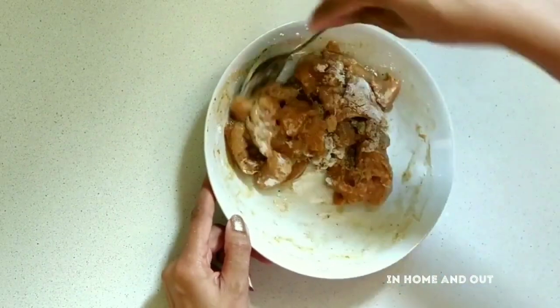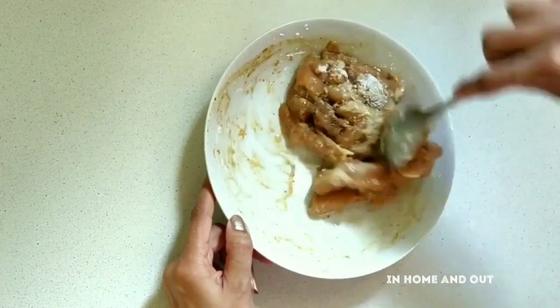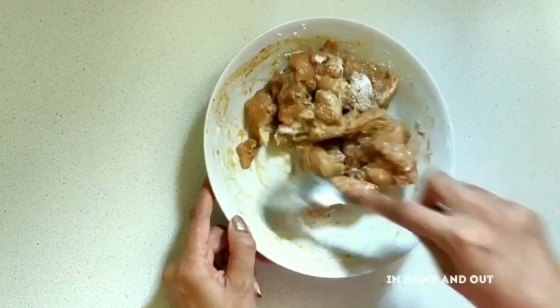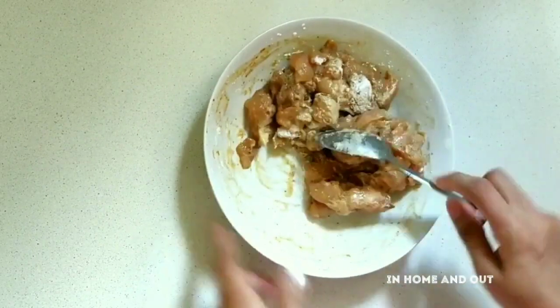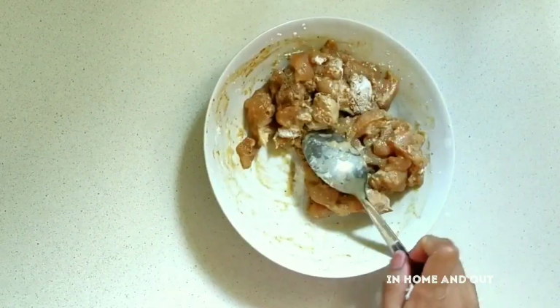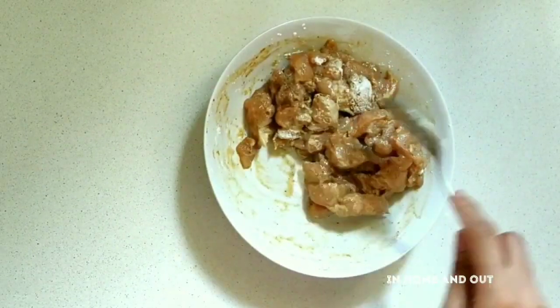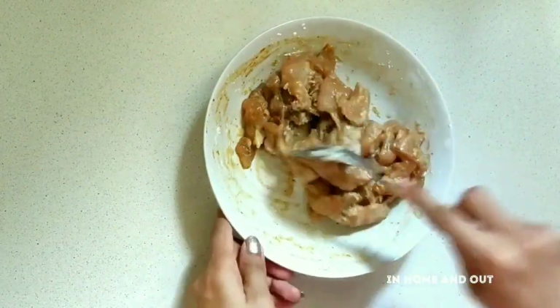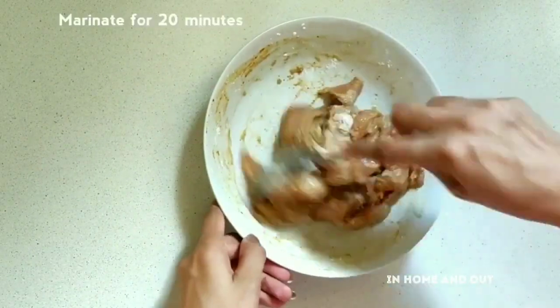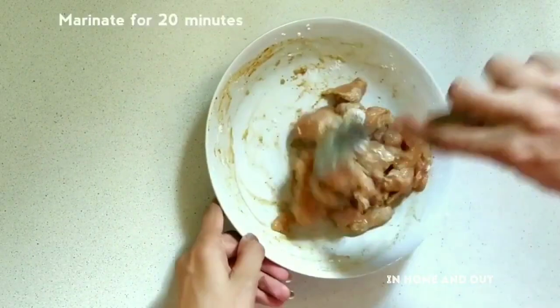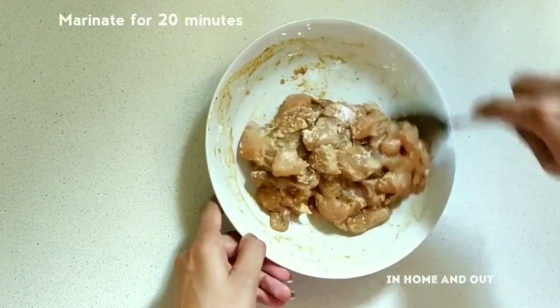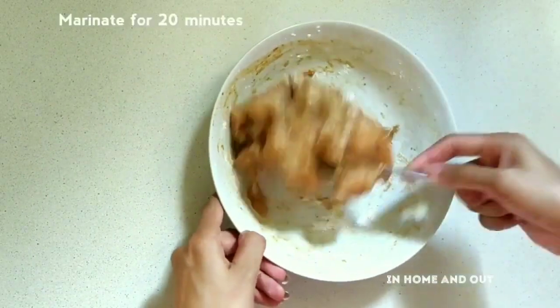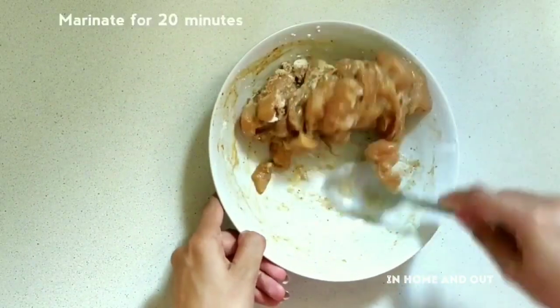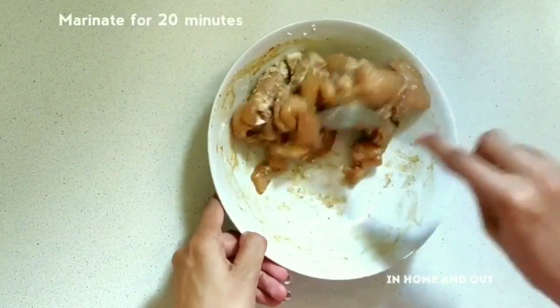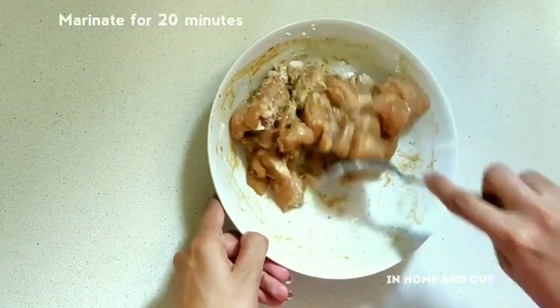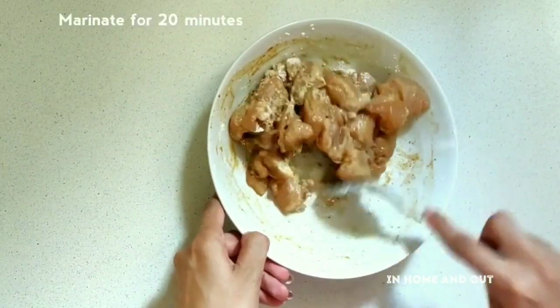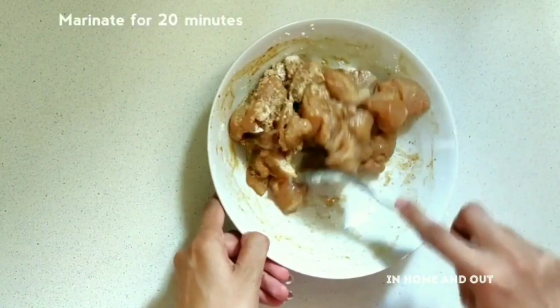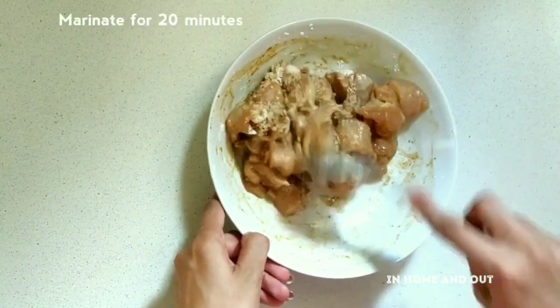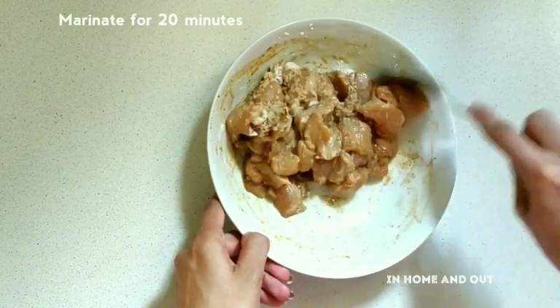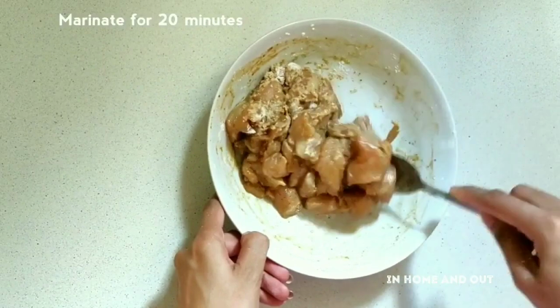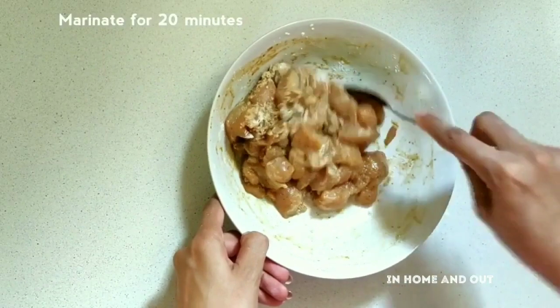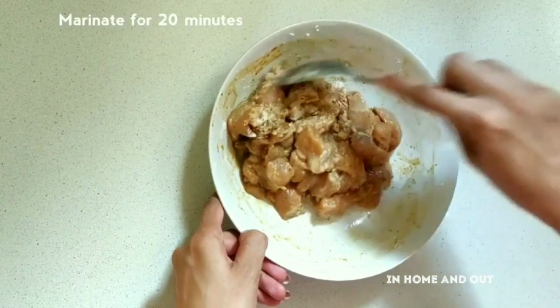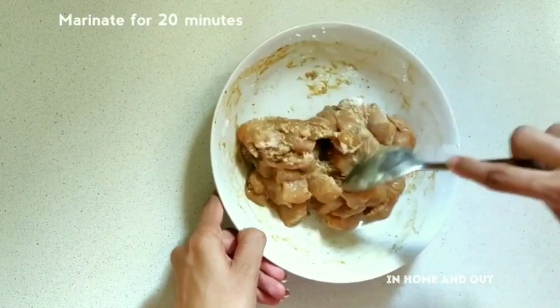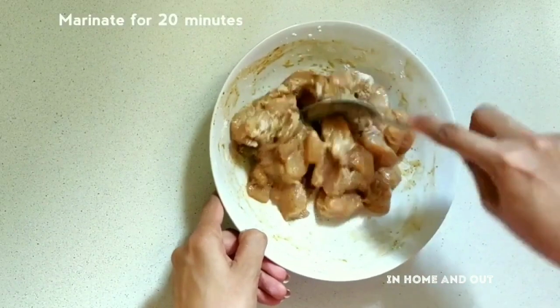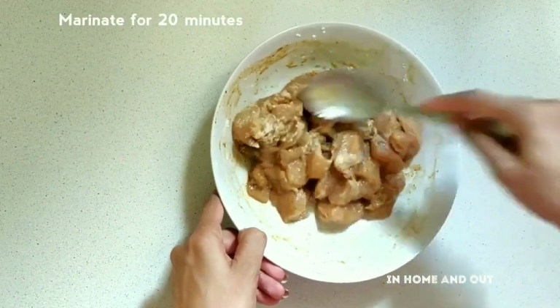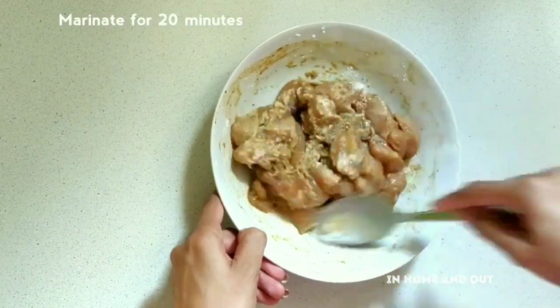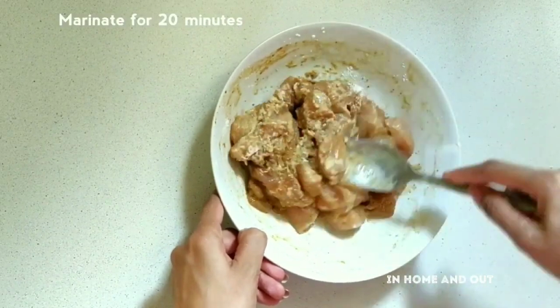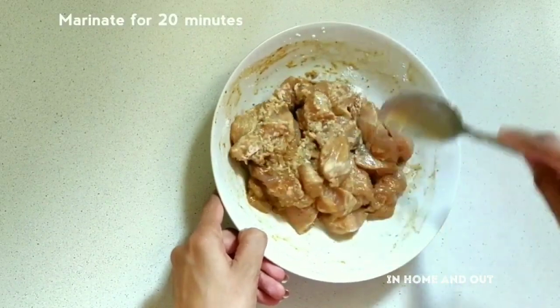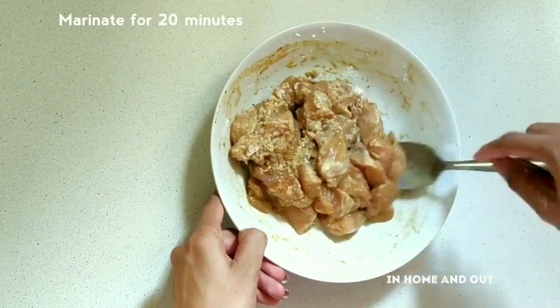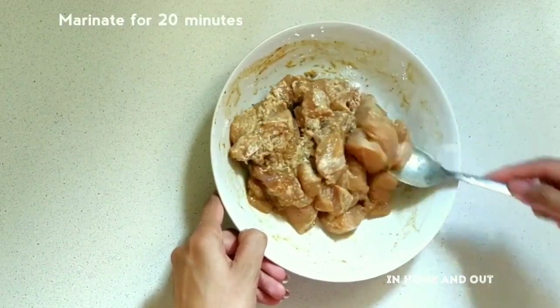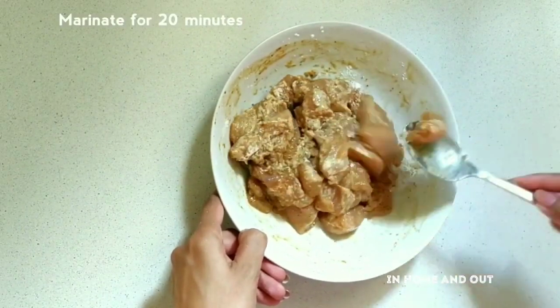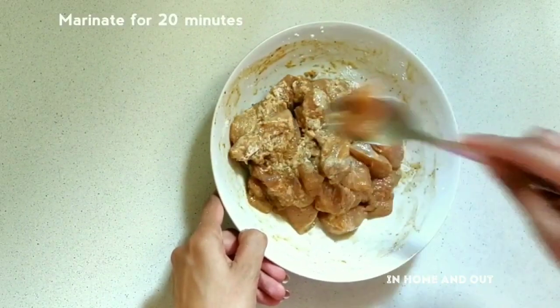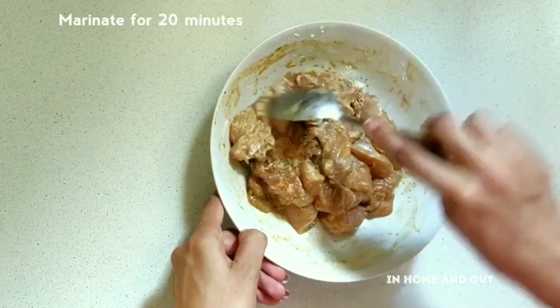I am going to let it marinate for 20 minutes.